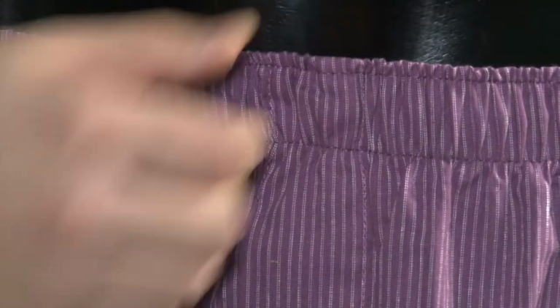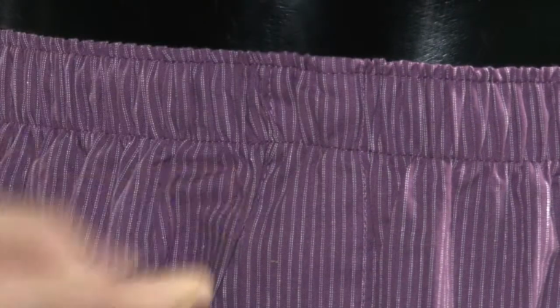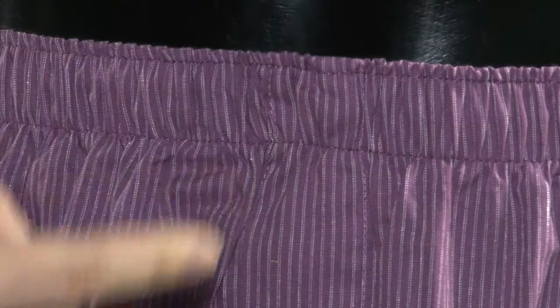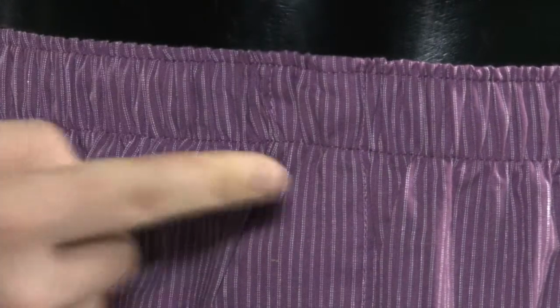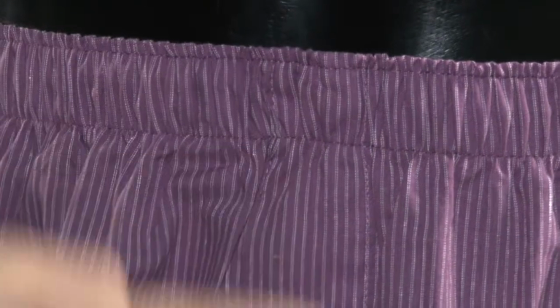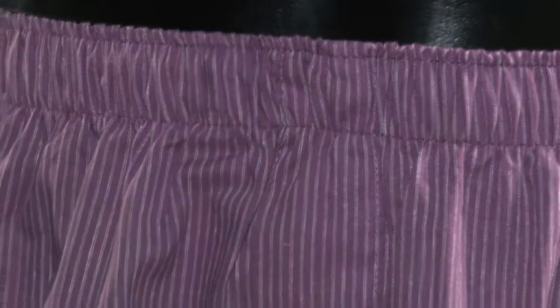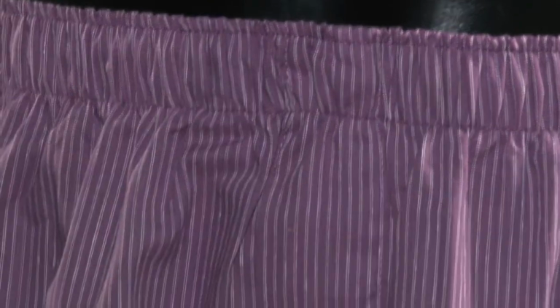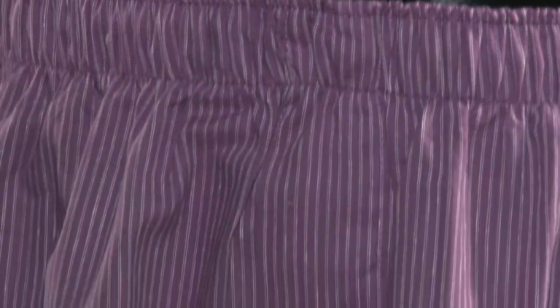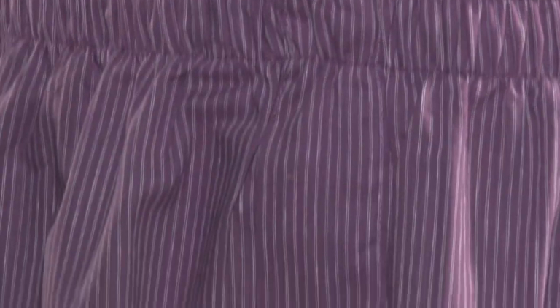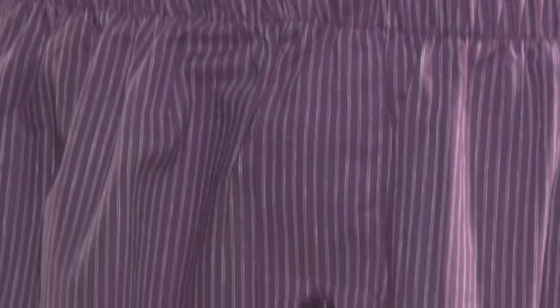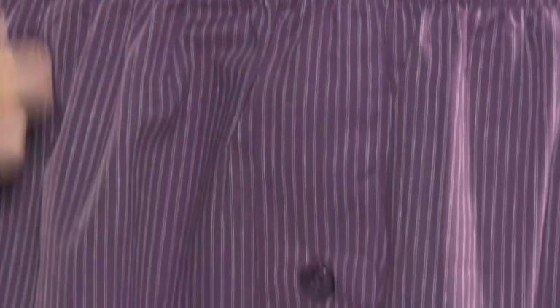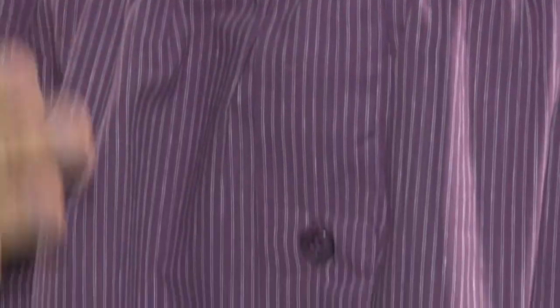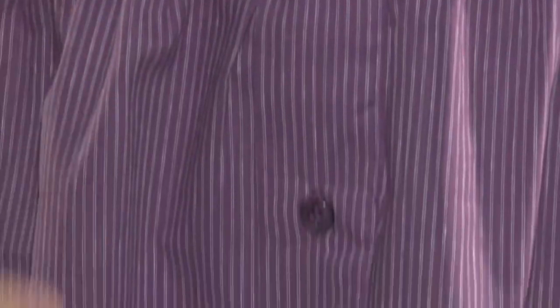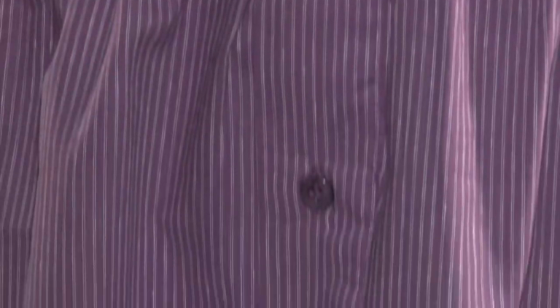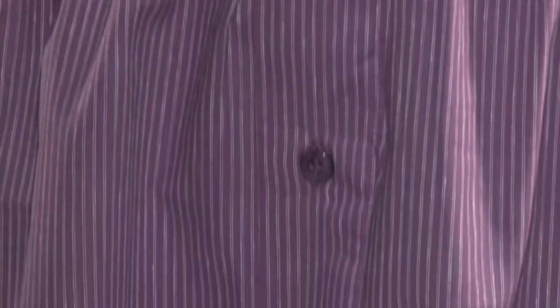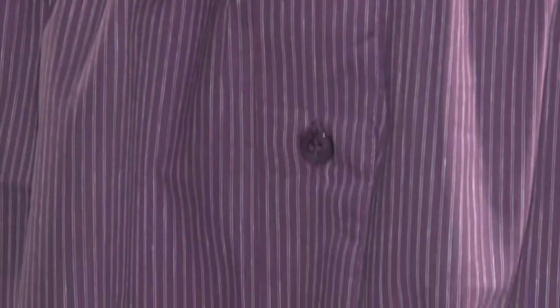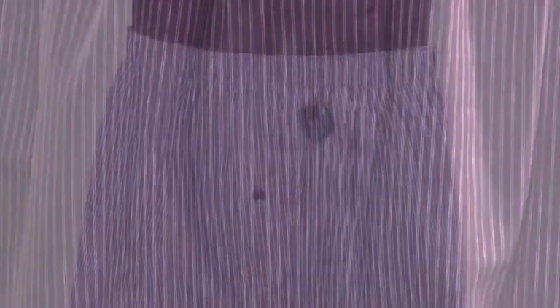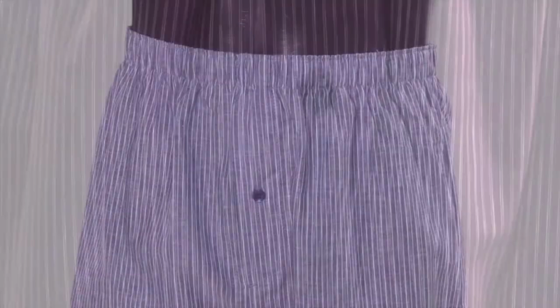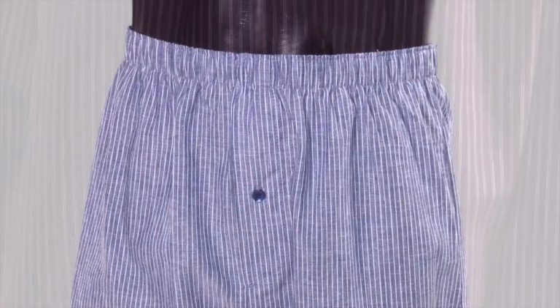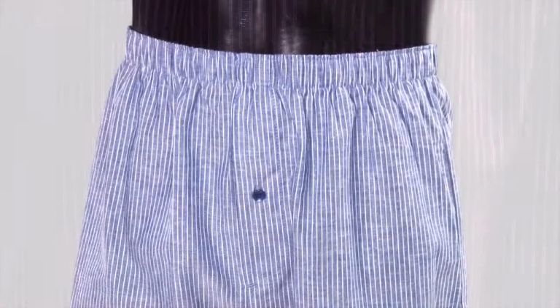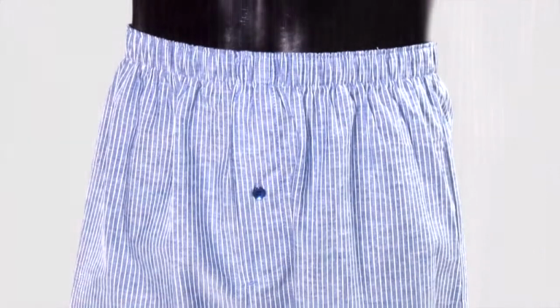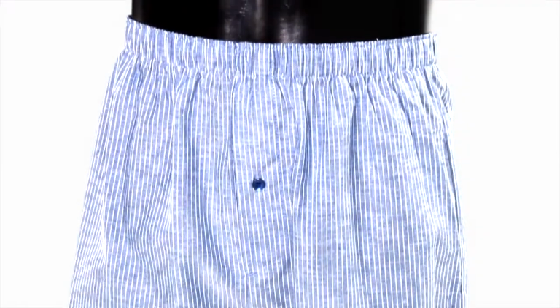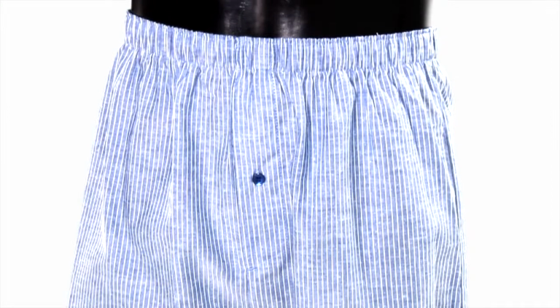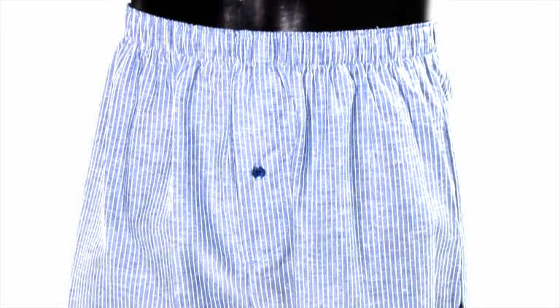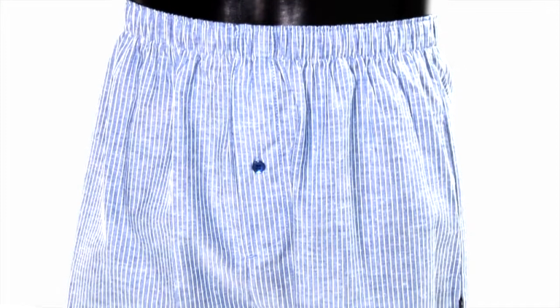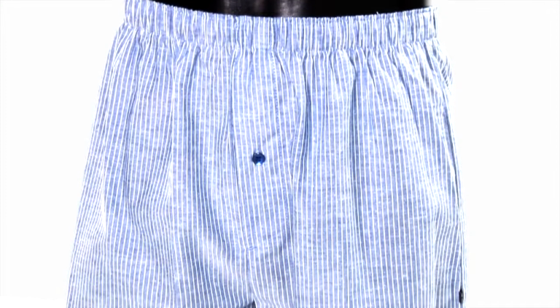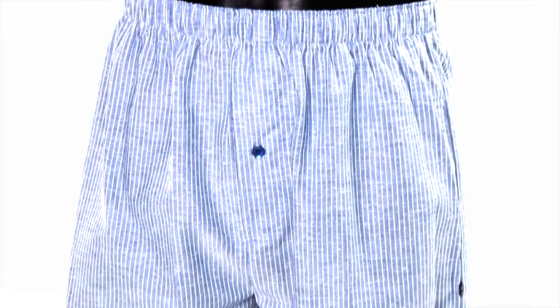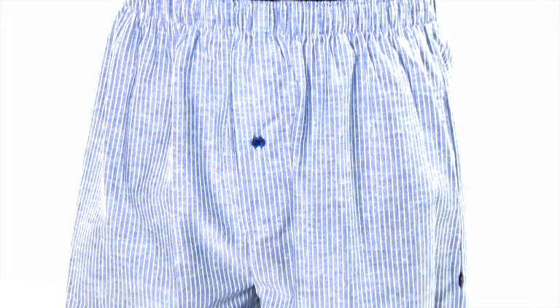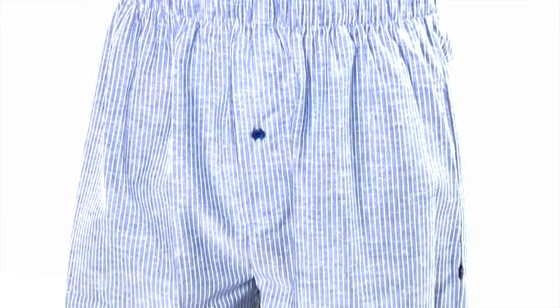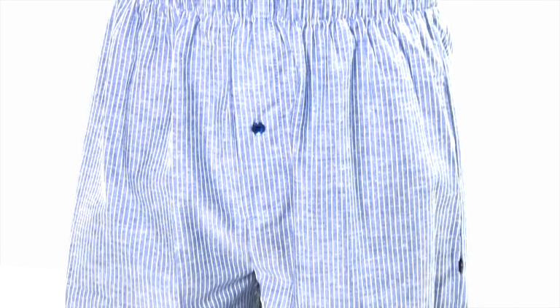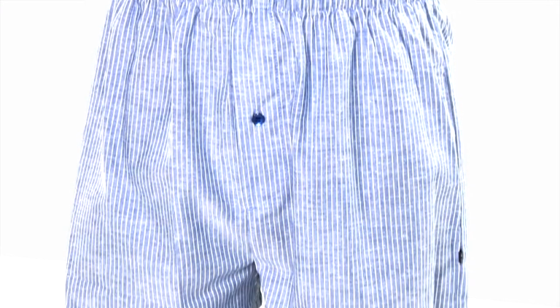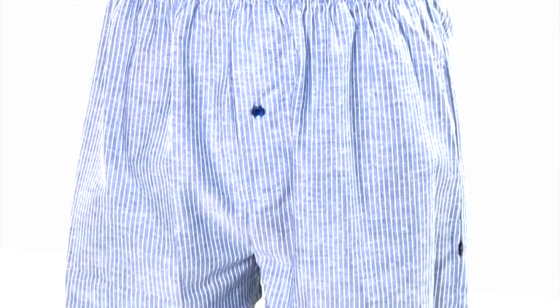Note the fly and the length of the shorts, designed to fit comfortably under jeans or smart dress trousers.